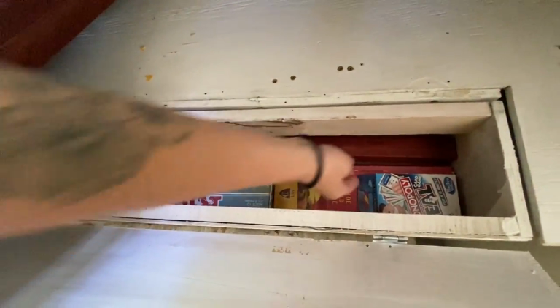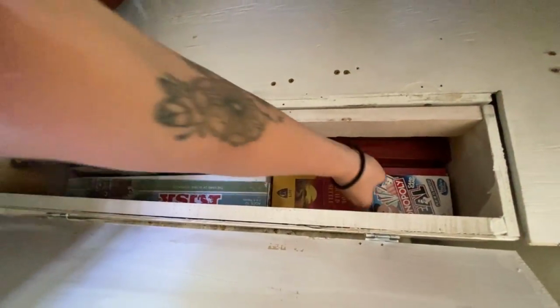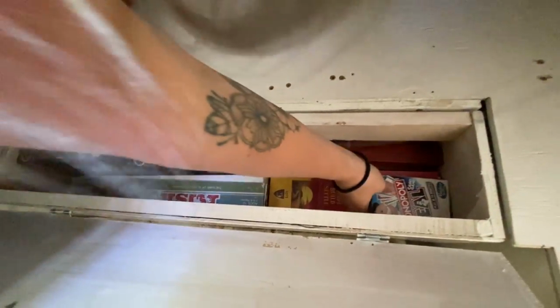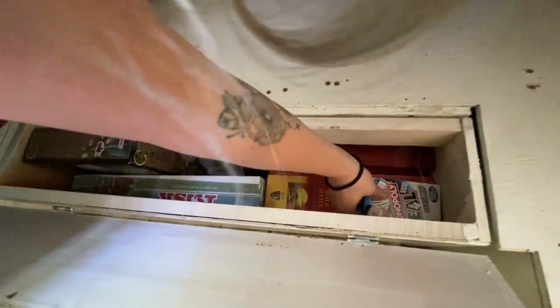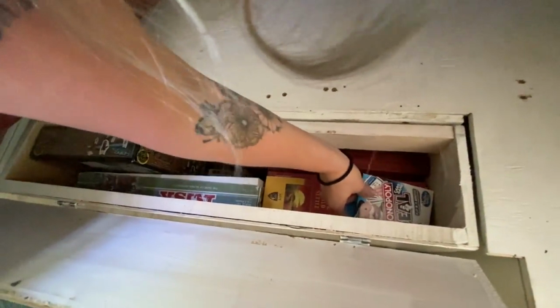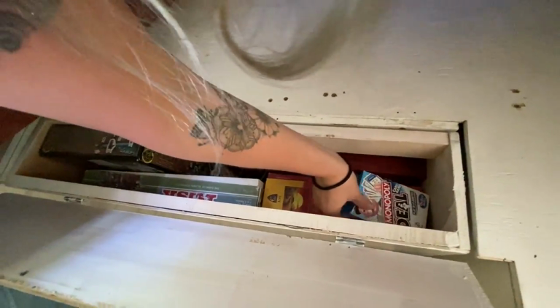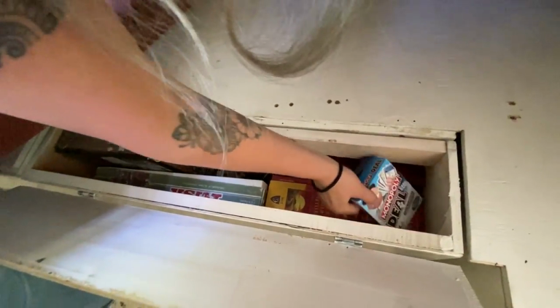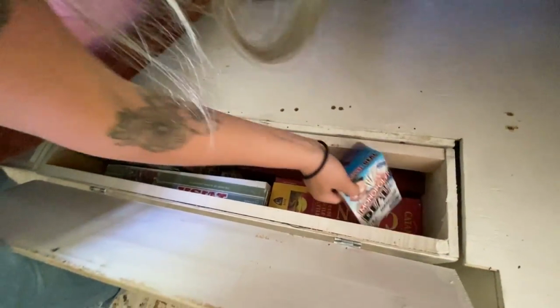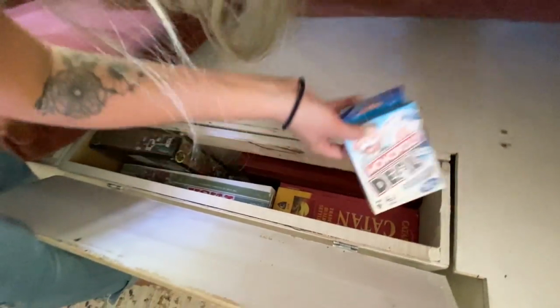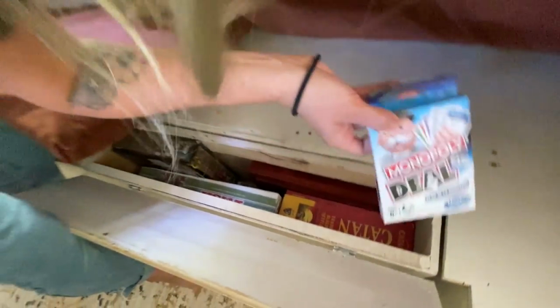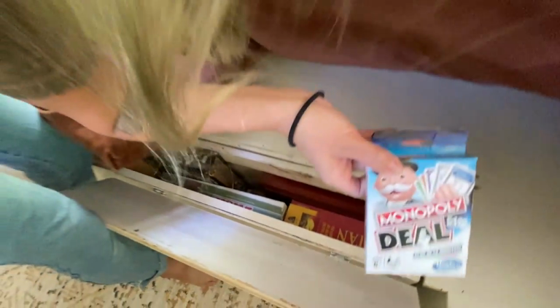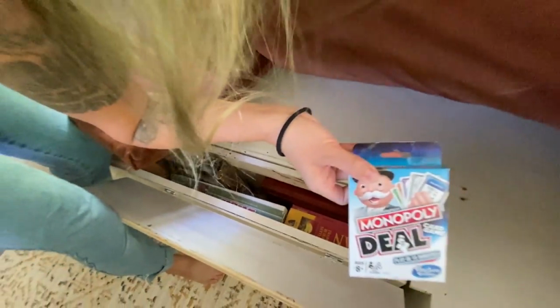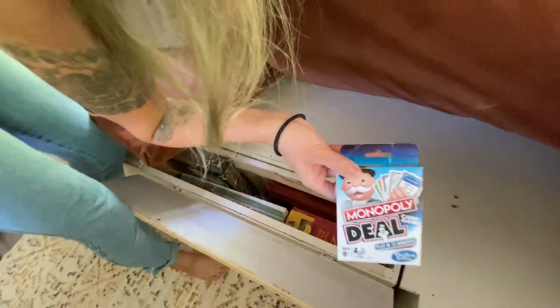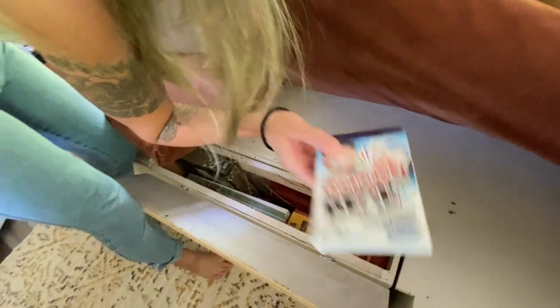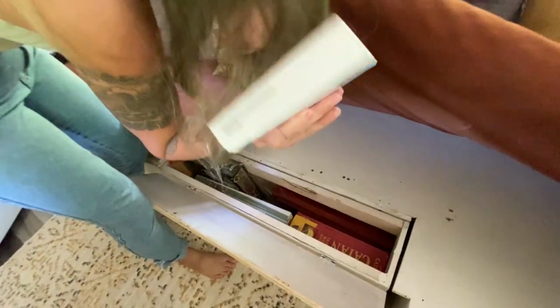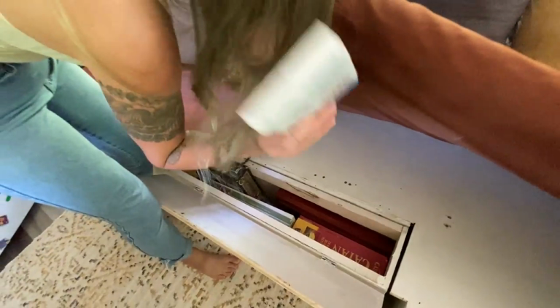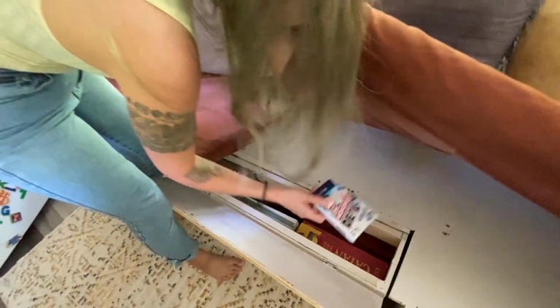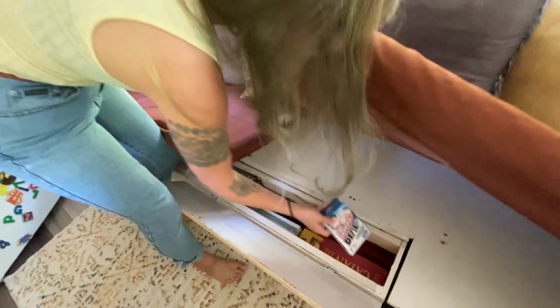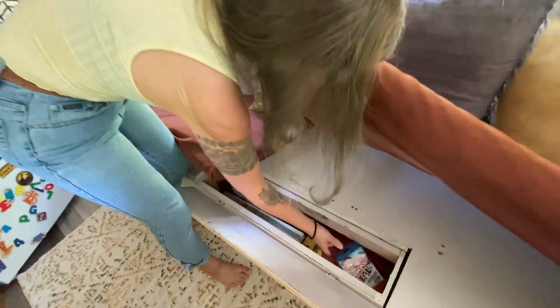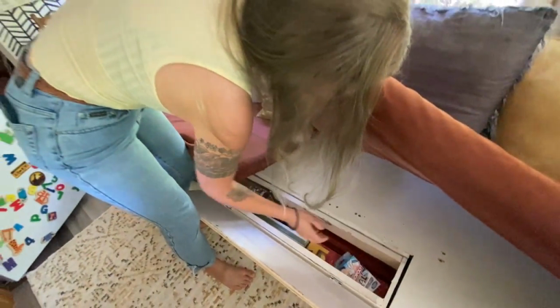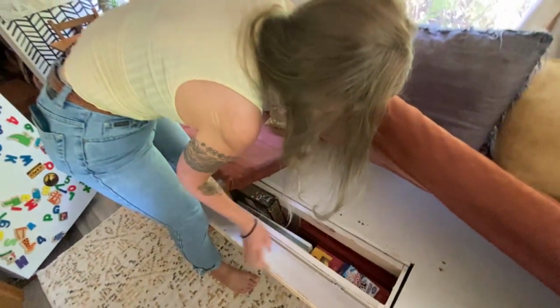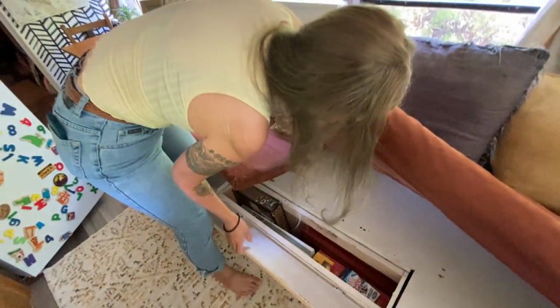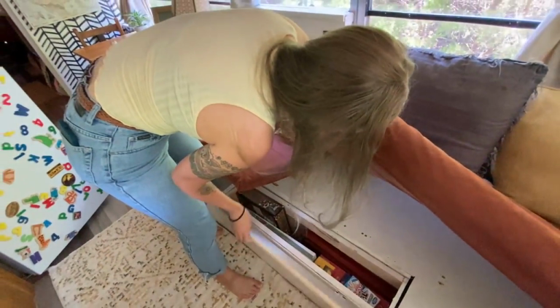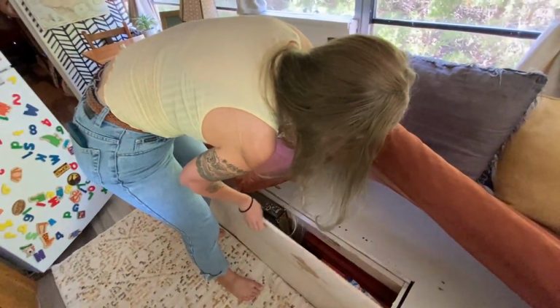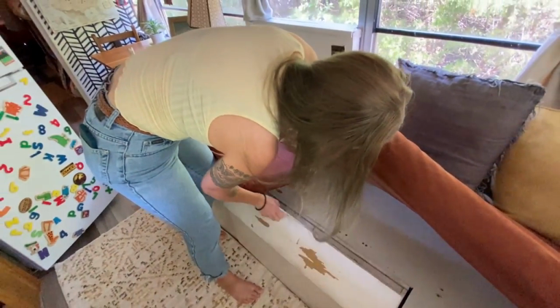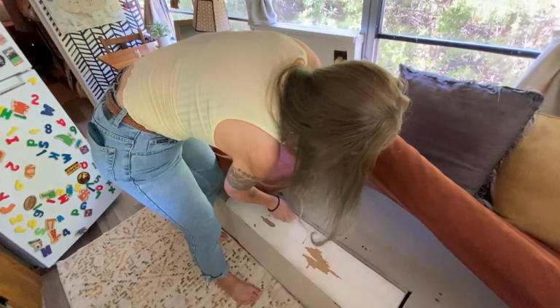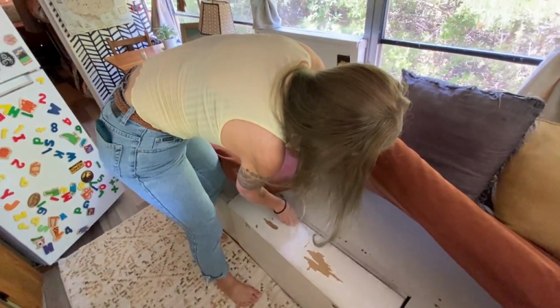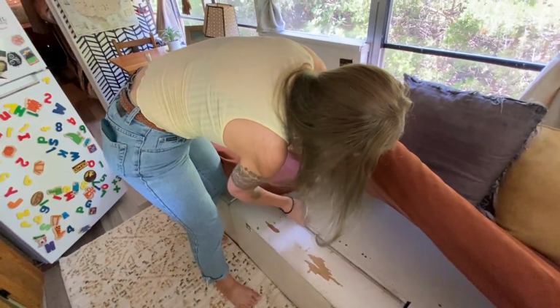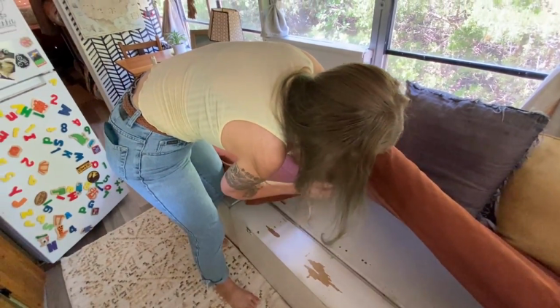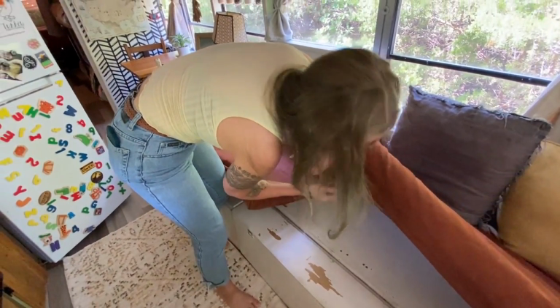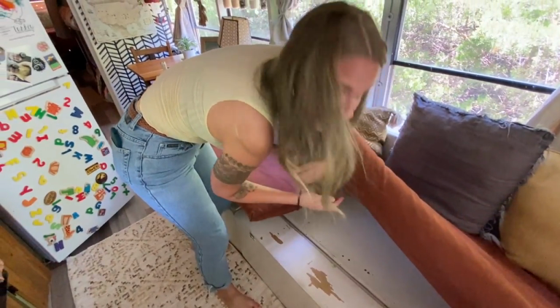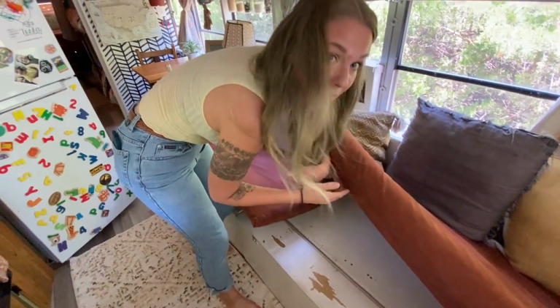If you've never played this game before, it's so much better than the real Monopoly. Trust me.